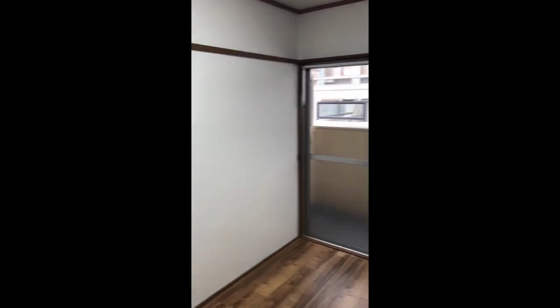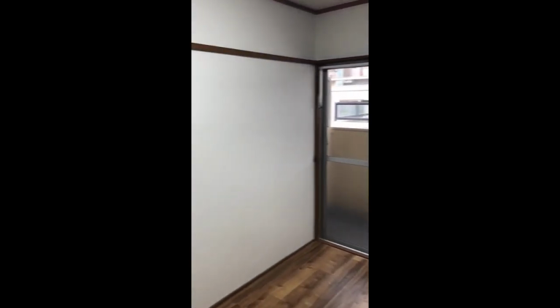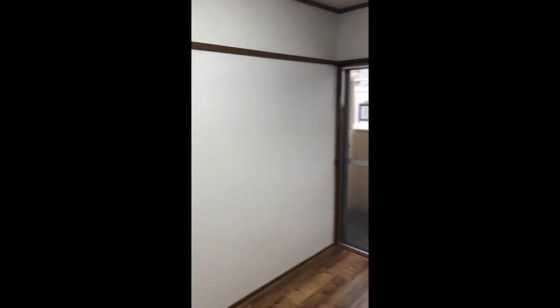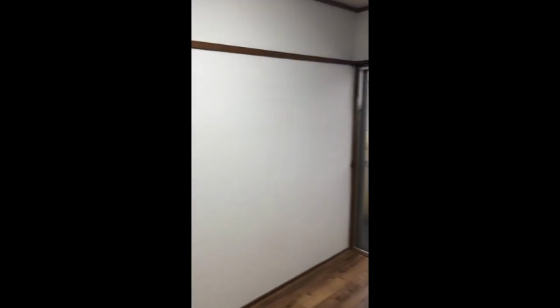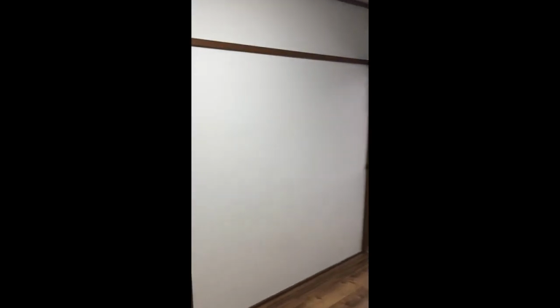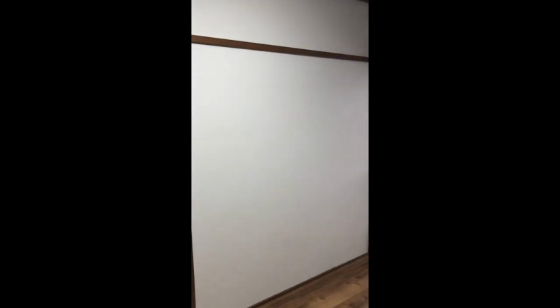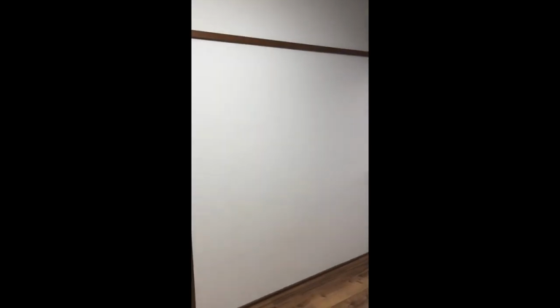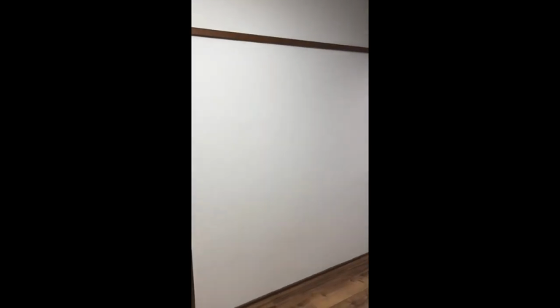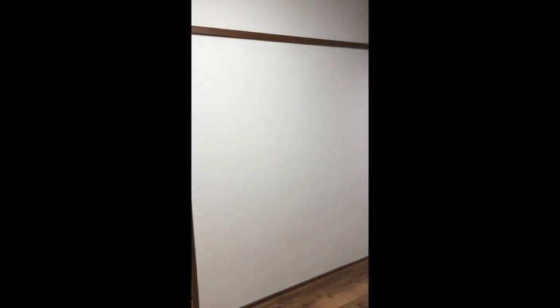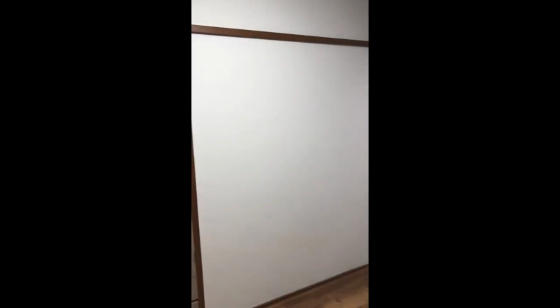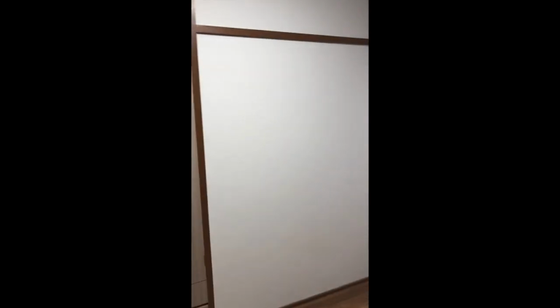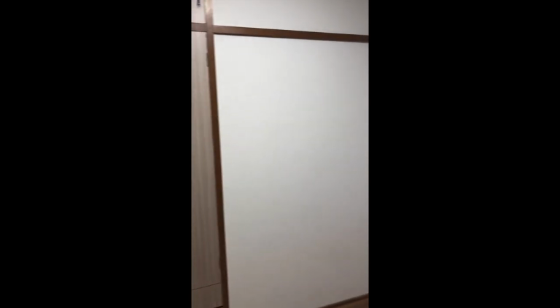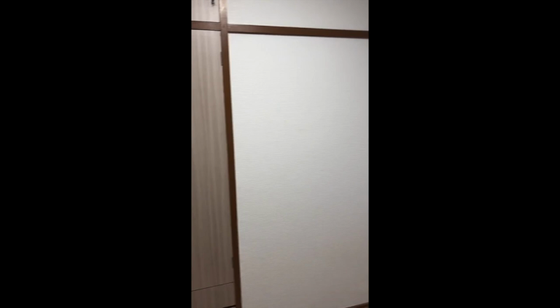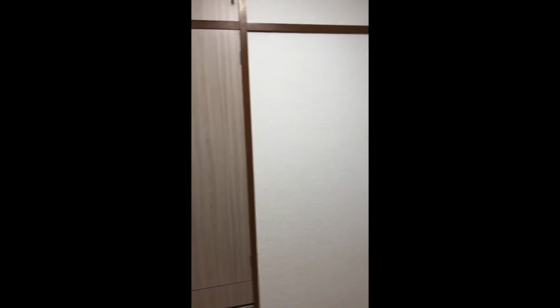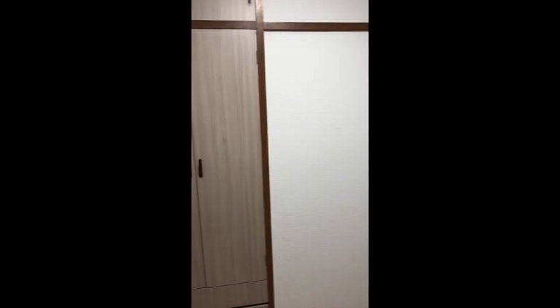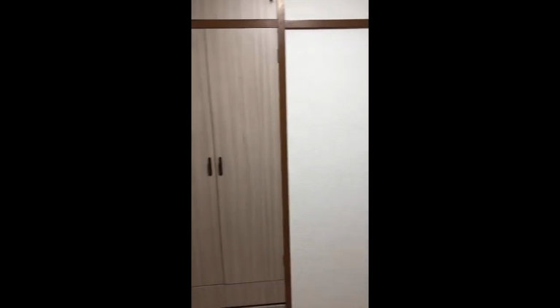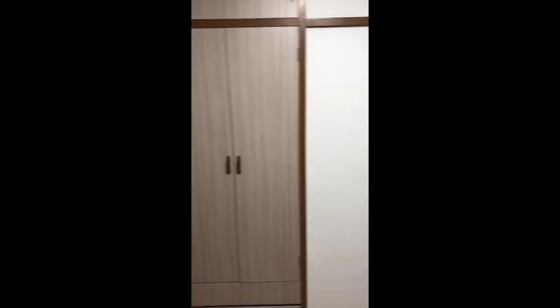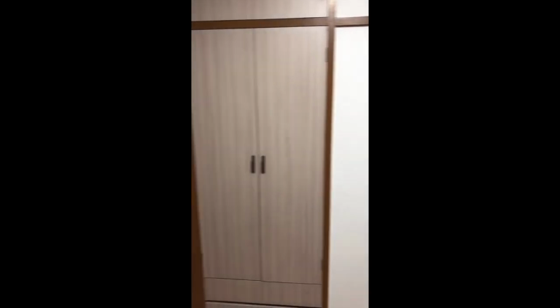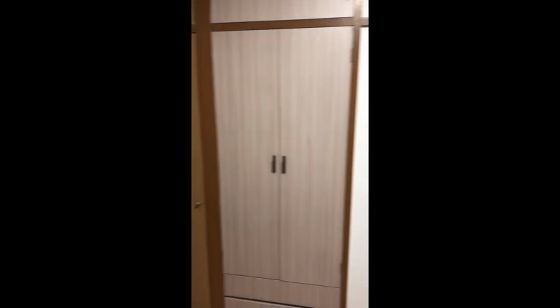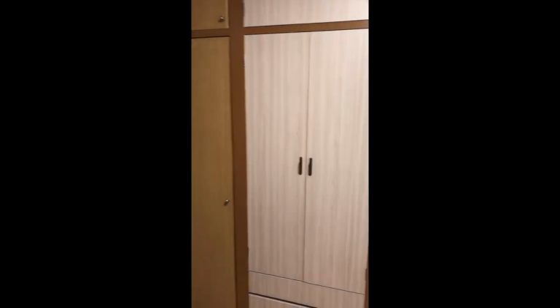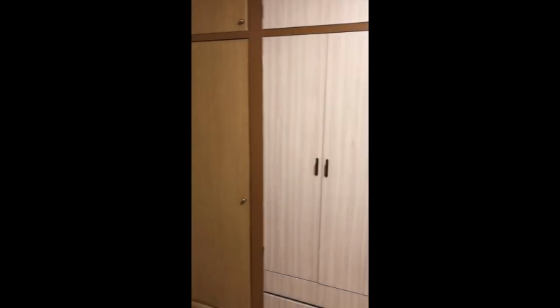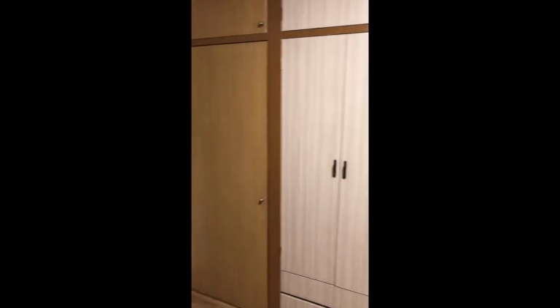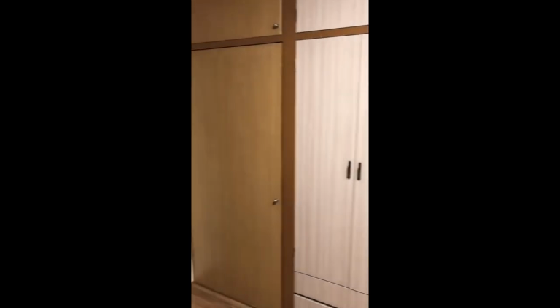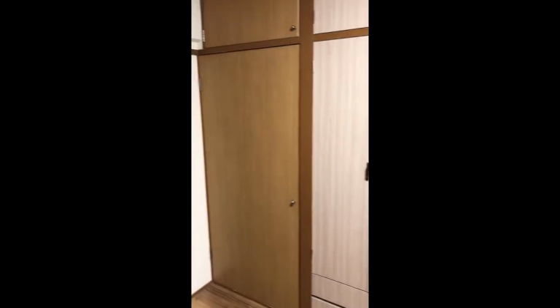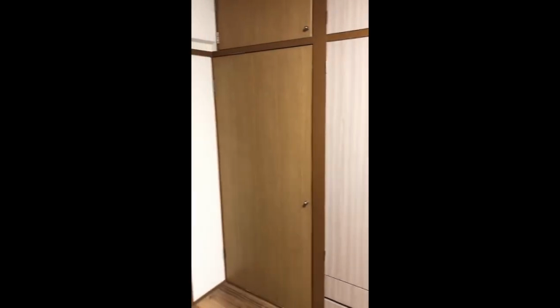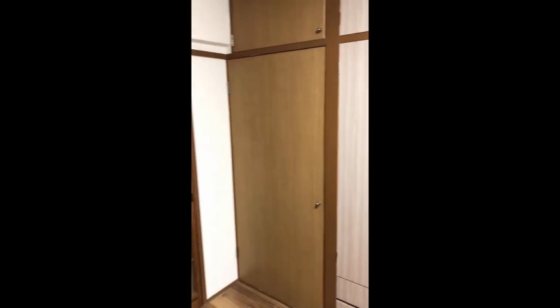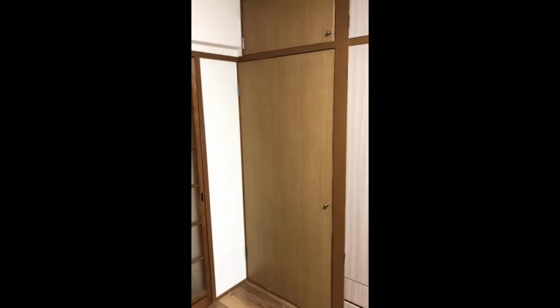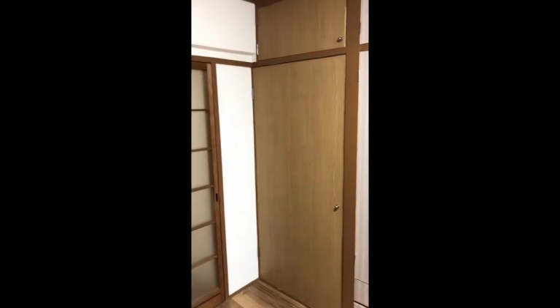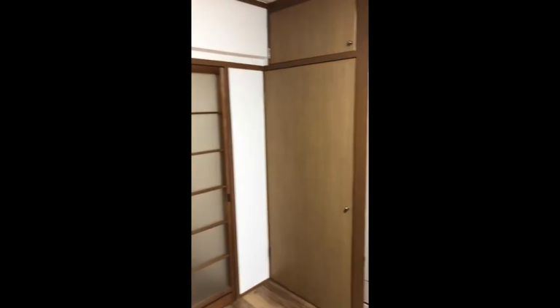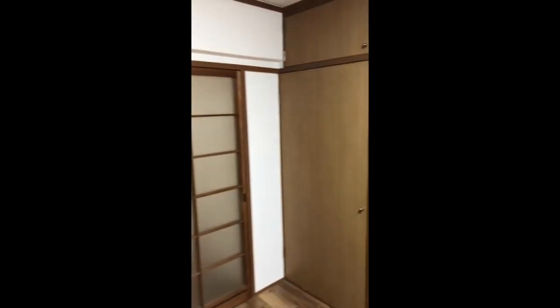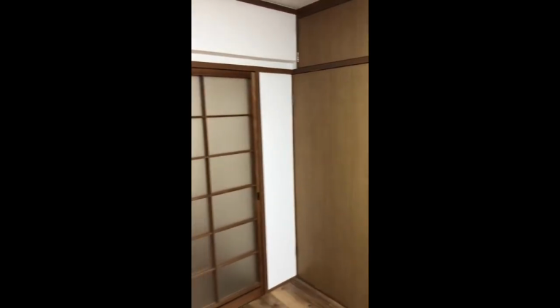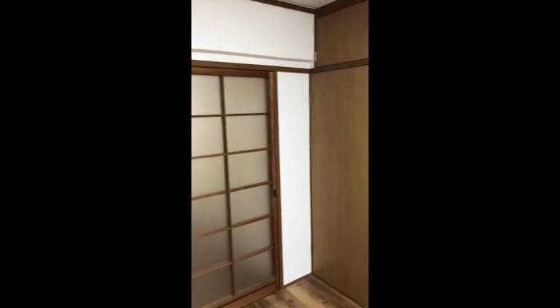A renovated studio apartment in Japan is the dream for many foreigners living abroad.